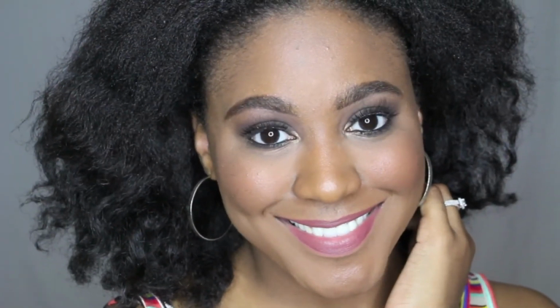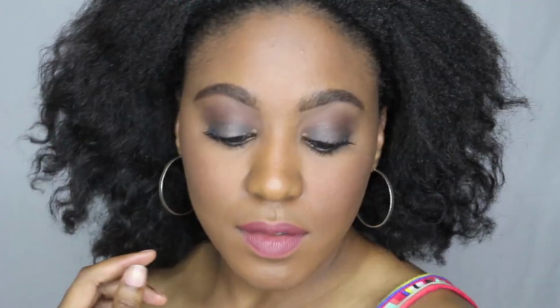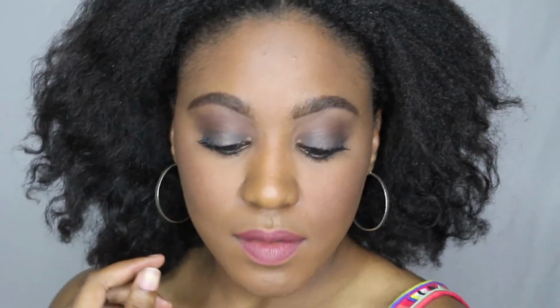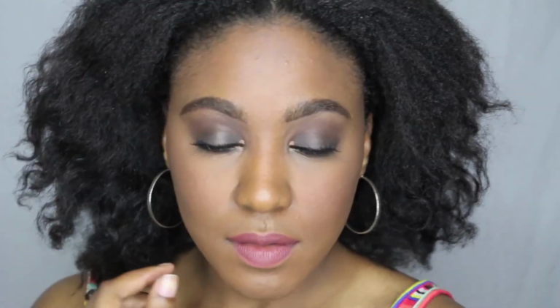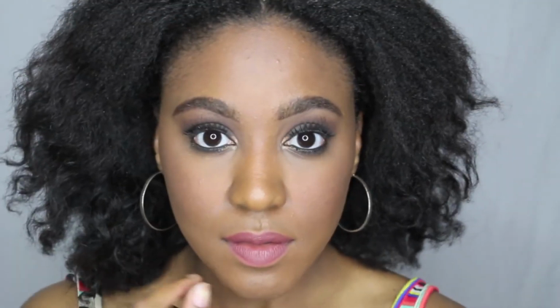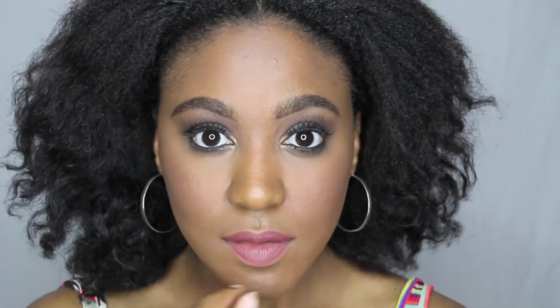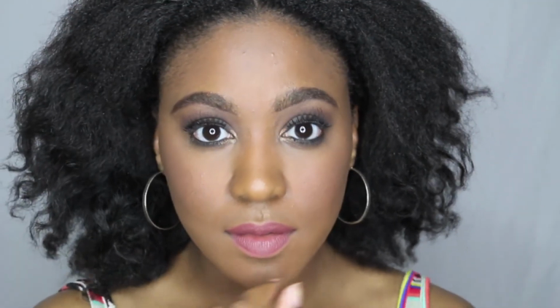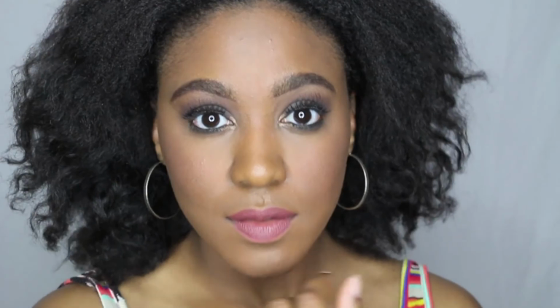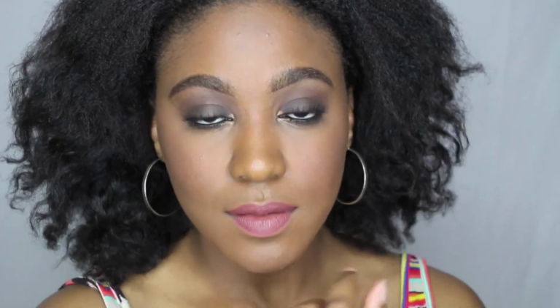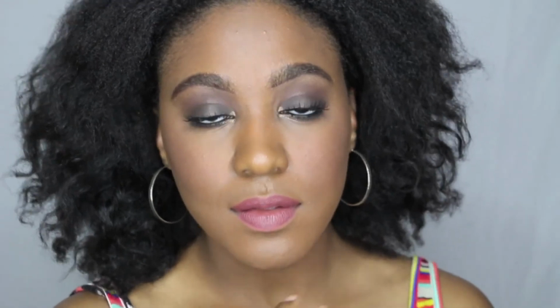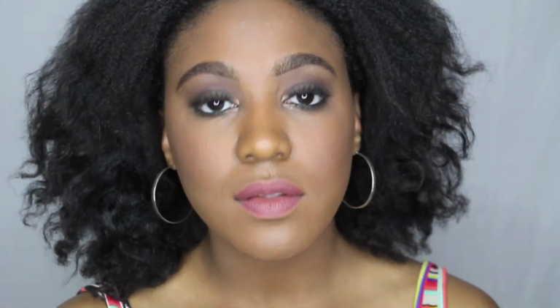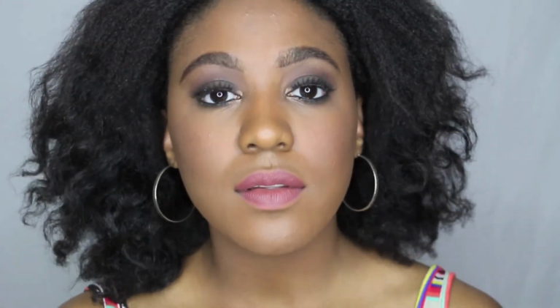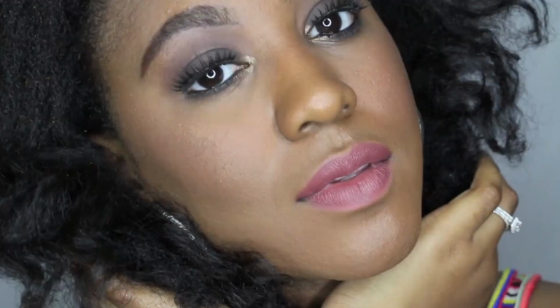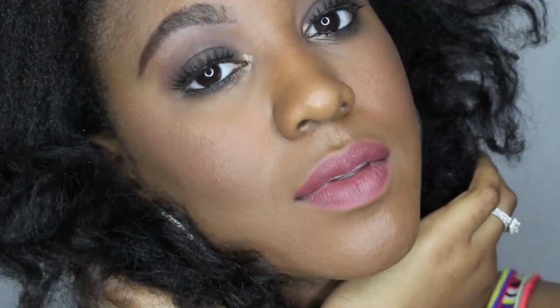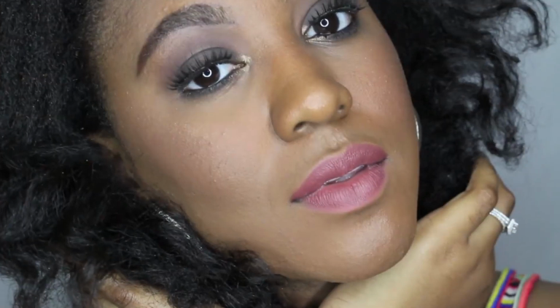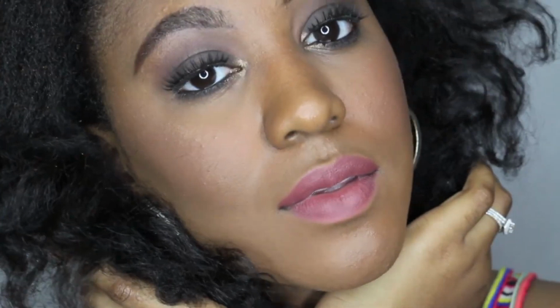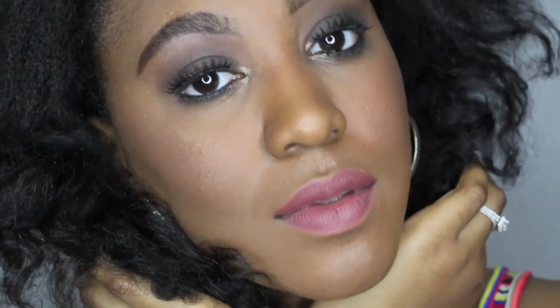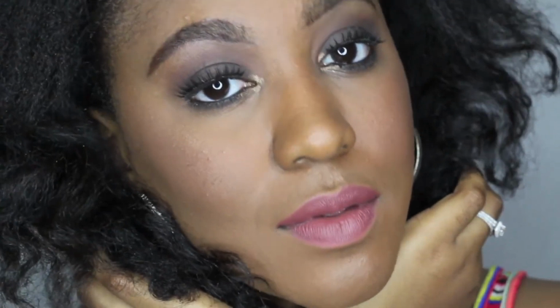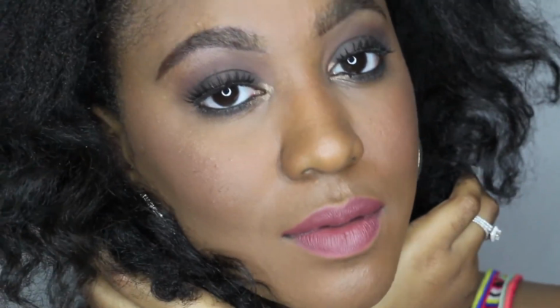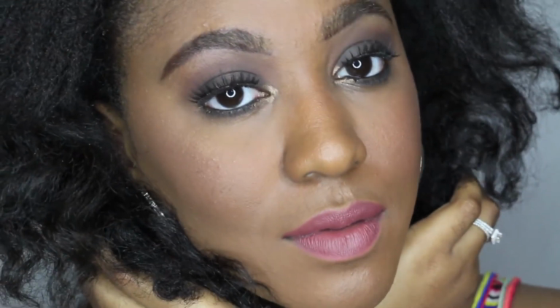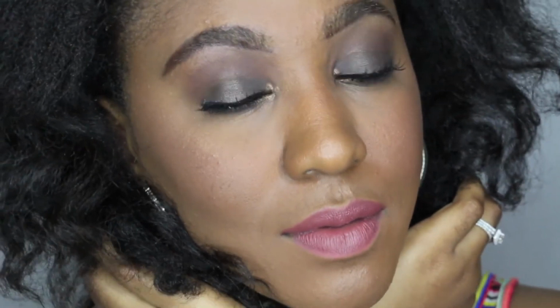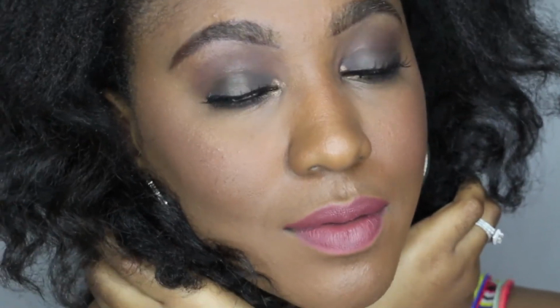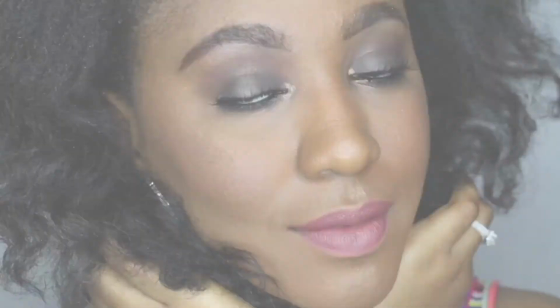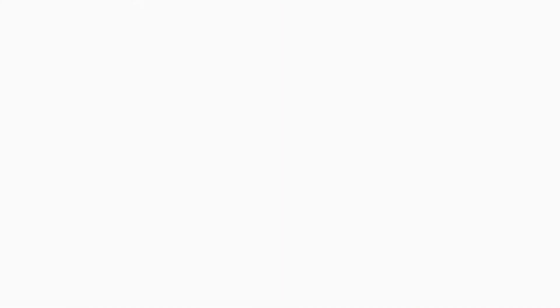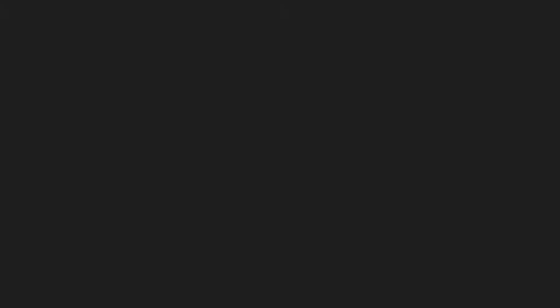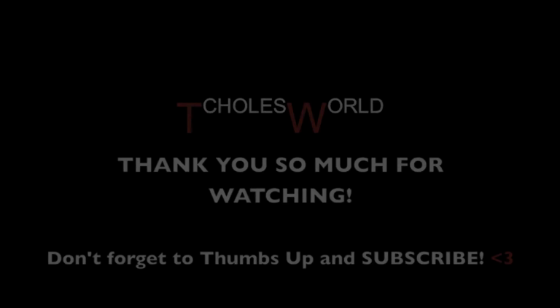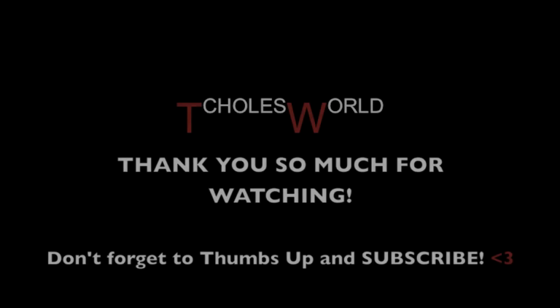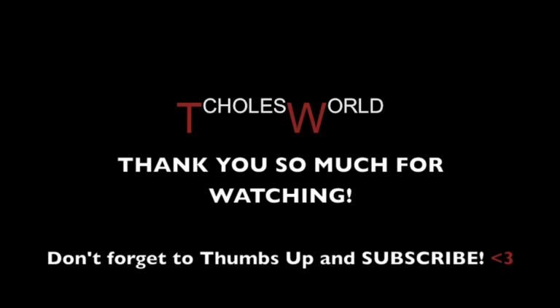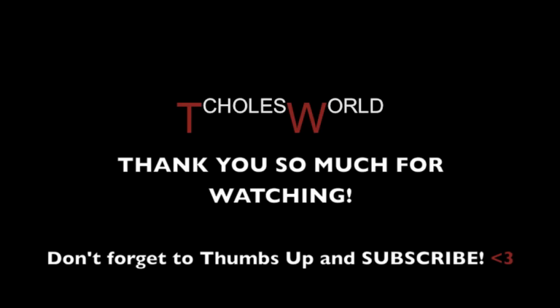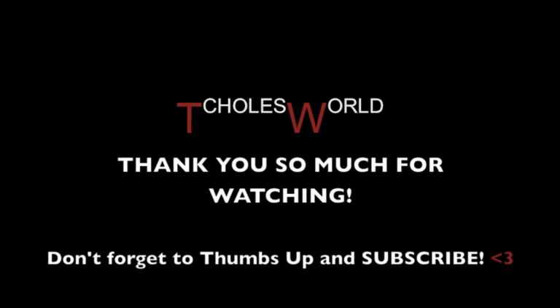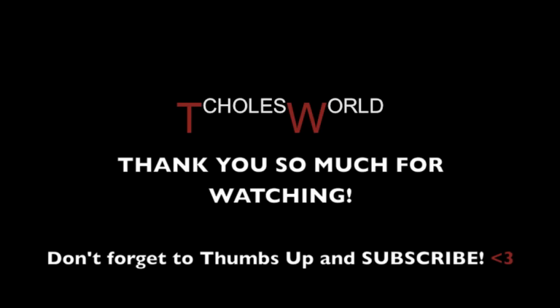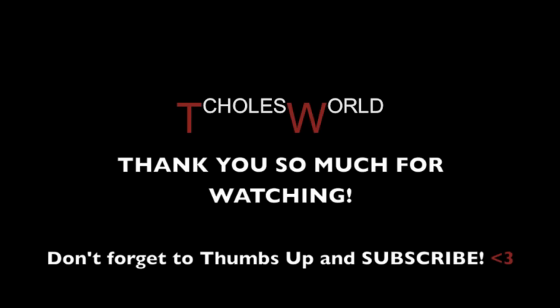That's the completed look, guys. I hope you enjoyed this. Please don't forget to thumbs up. See you in the next one. Bye!